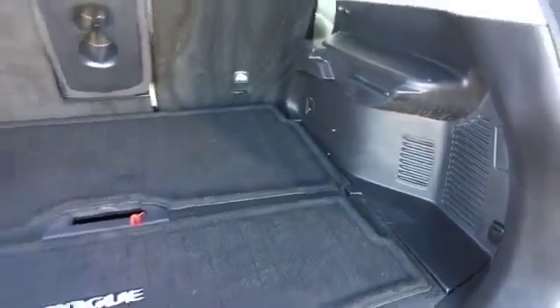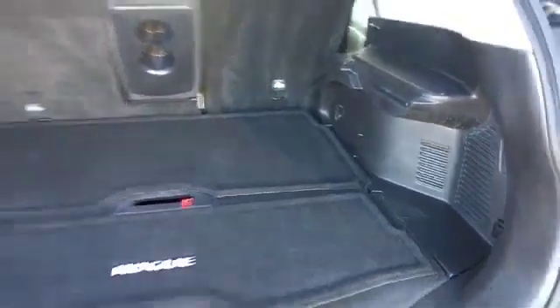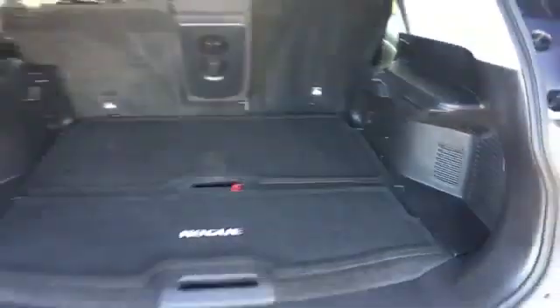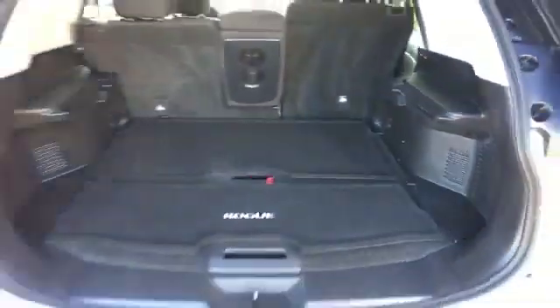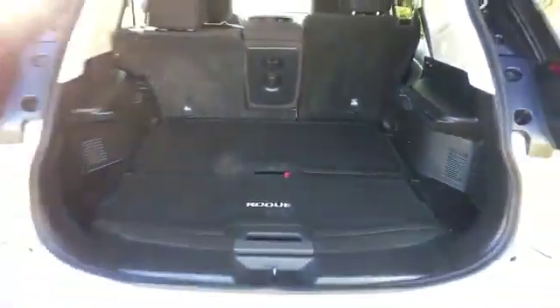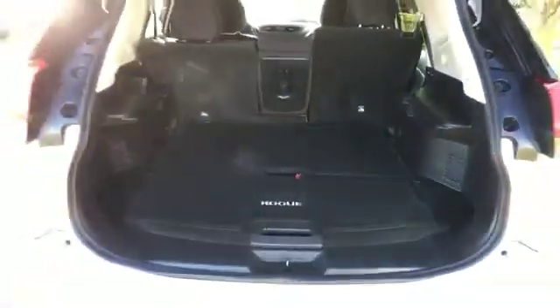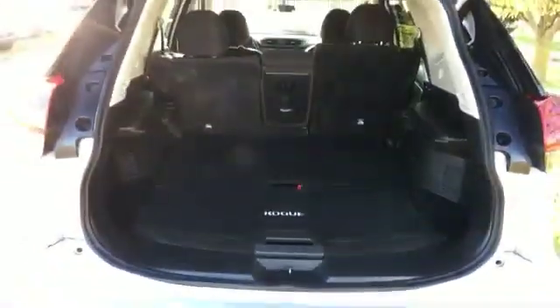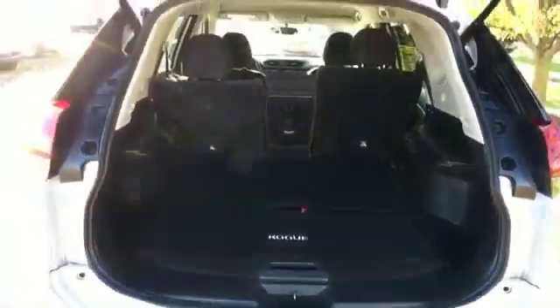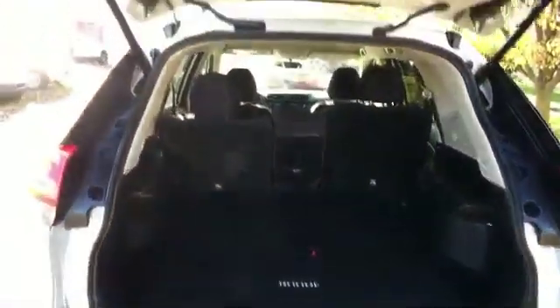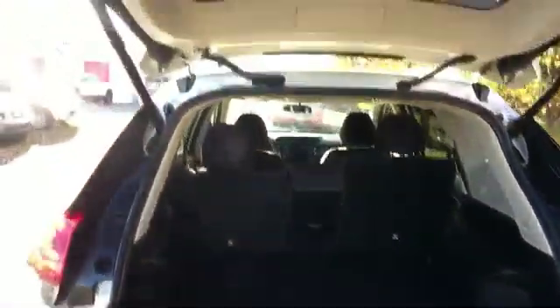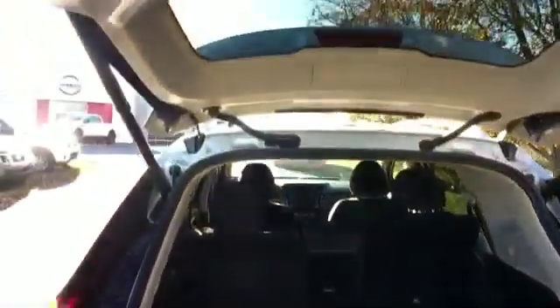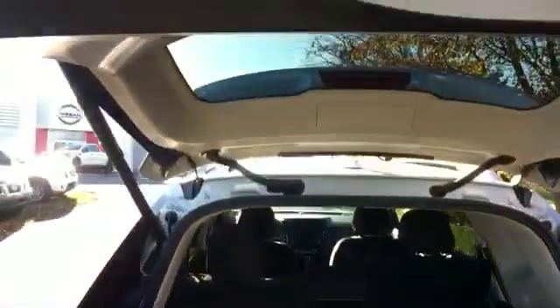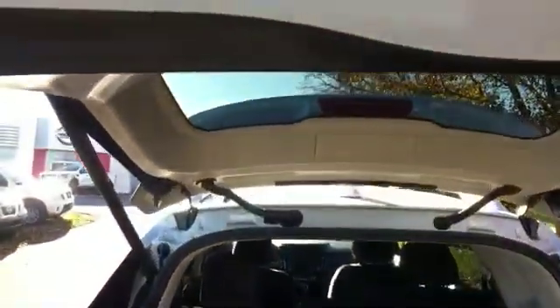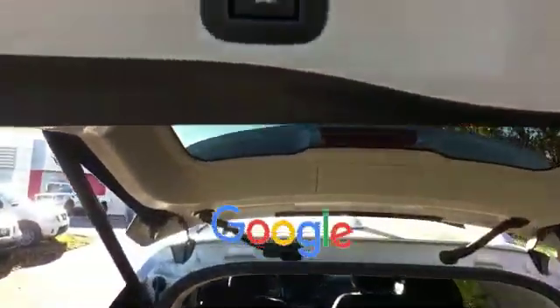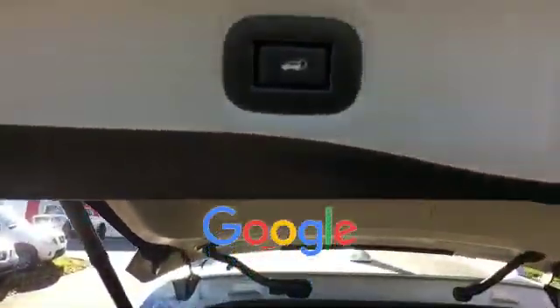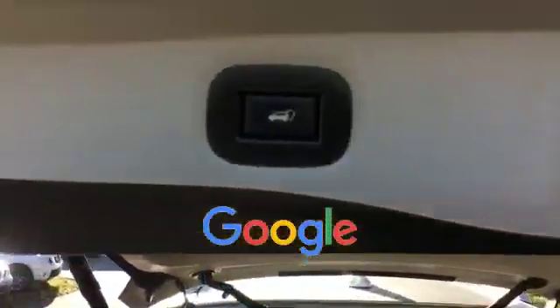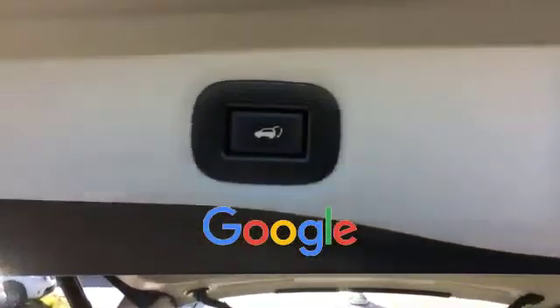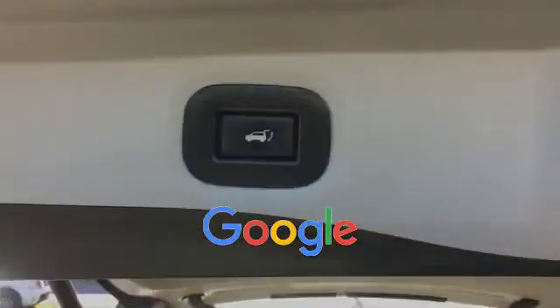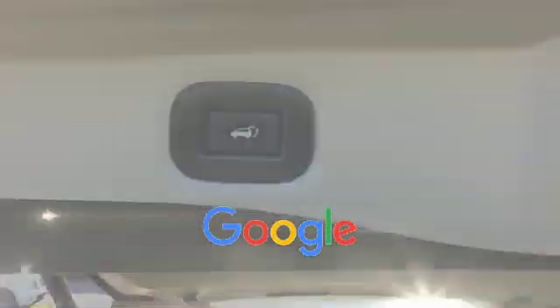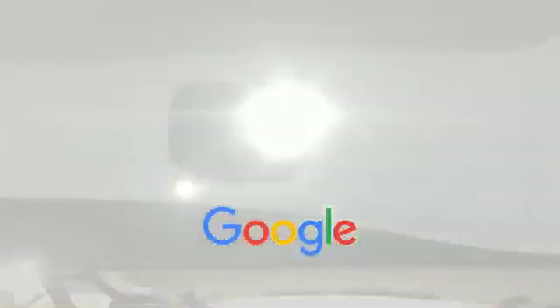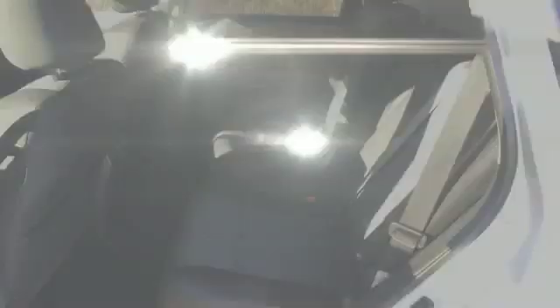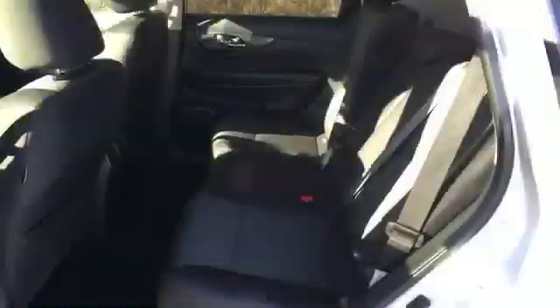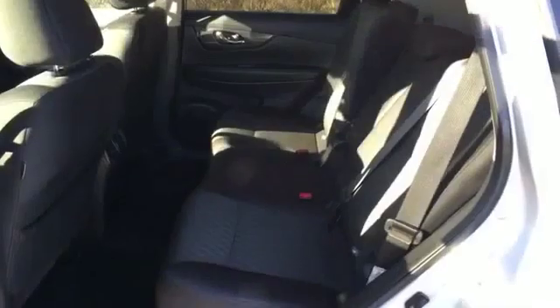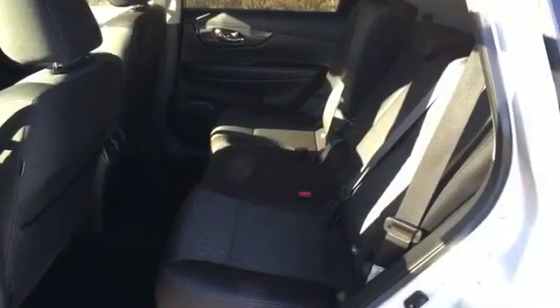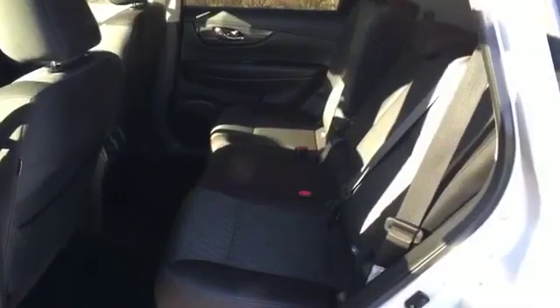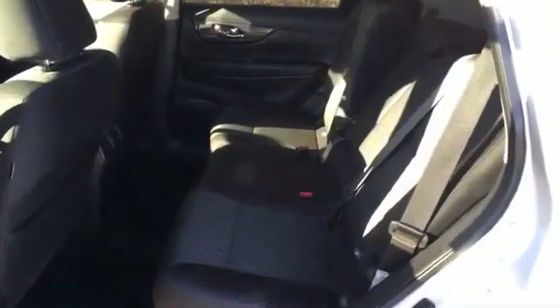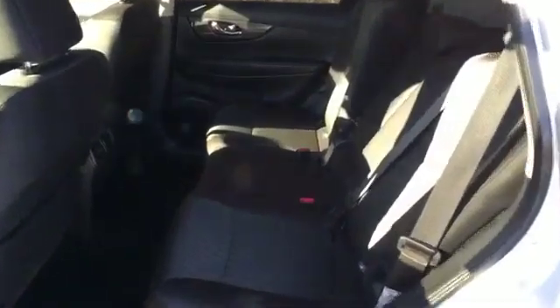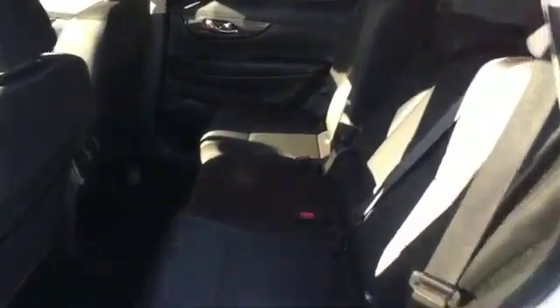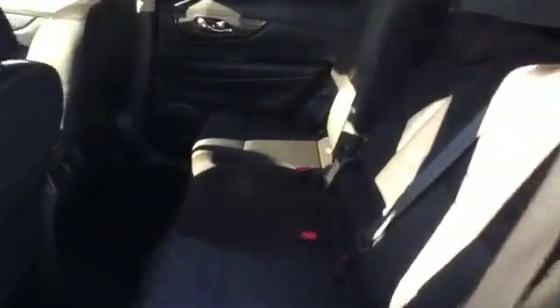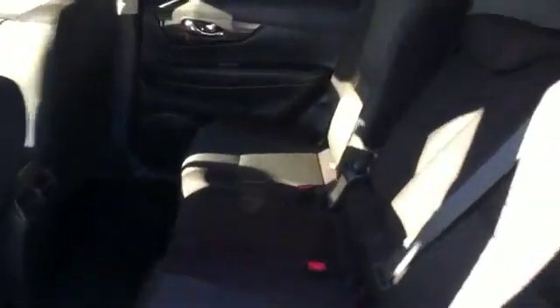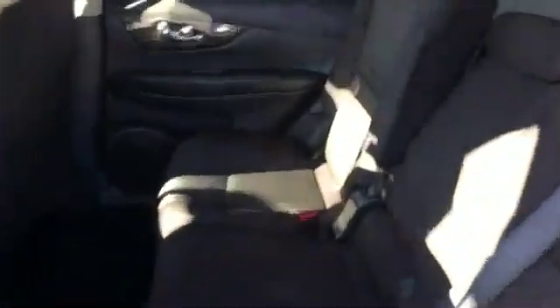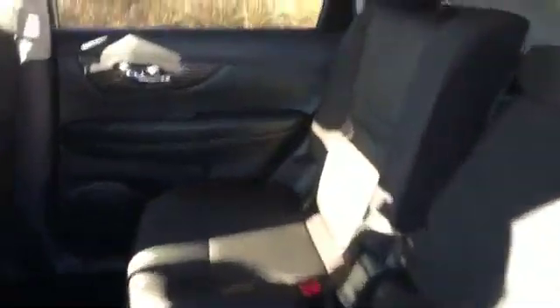Keyless entry, front bucket seats. This is a top-rated dealer — adventure is calling for you. Drive it home today.